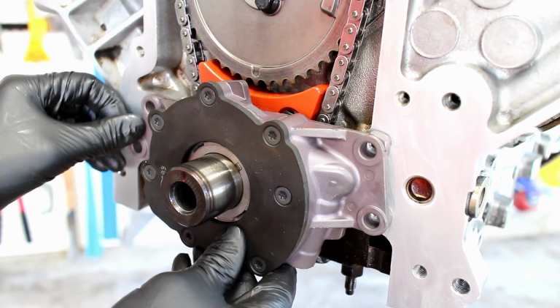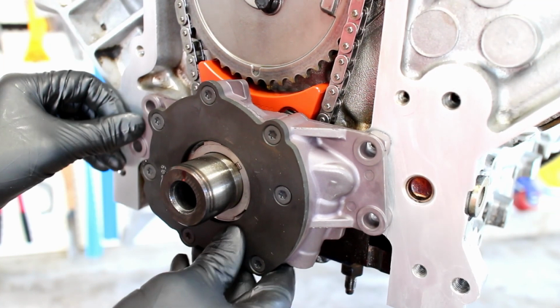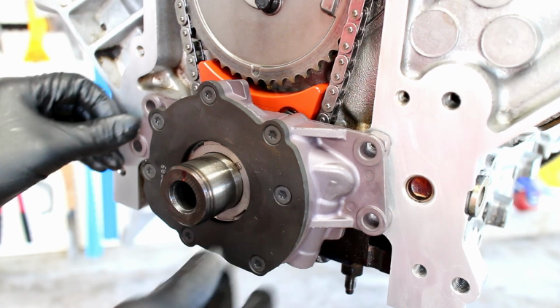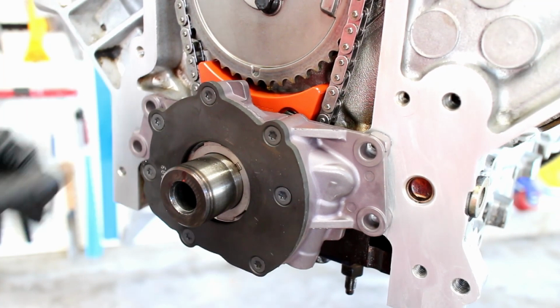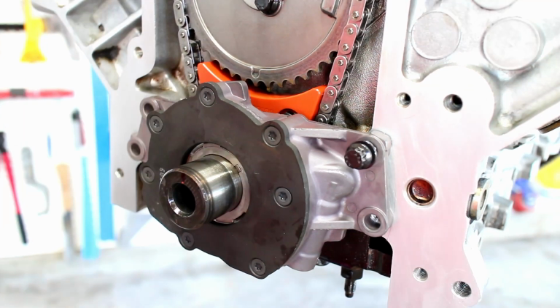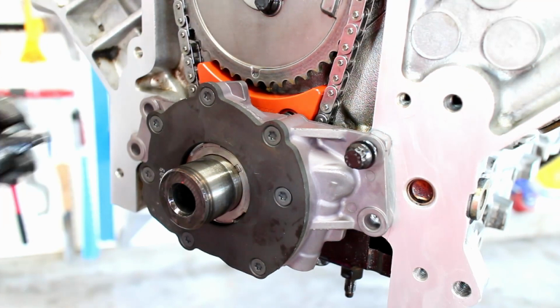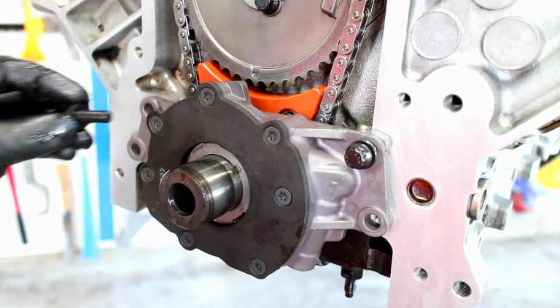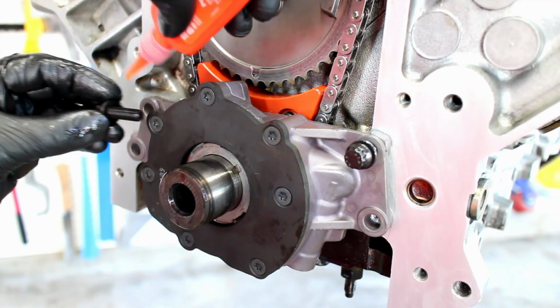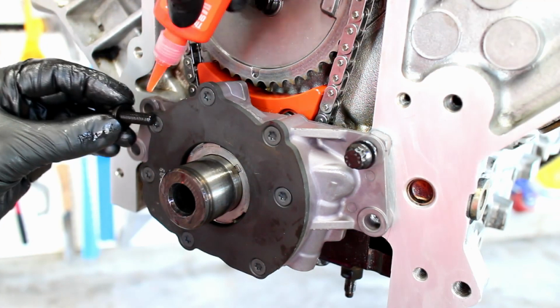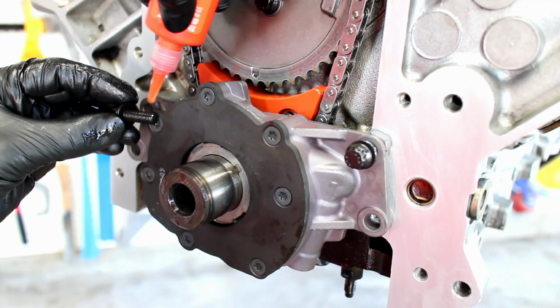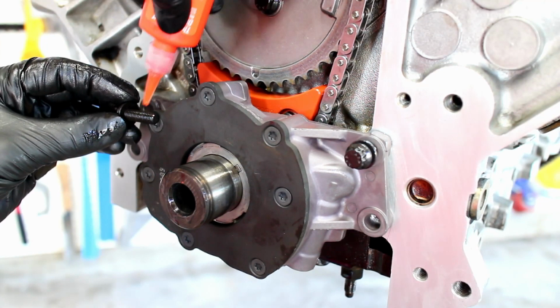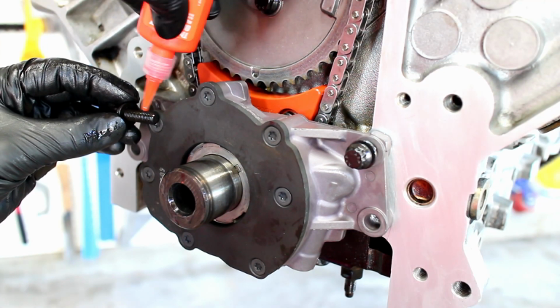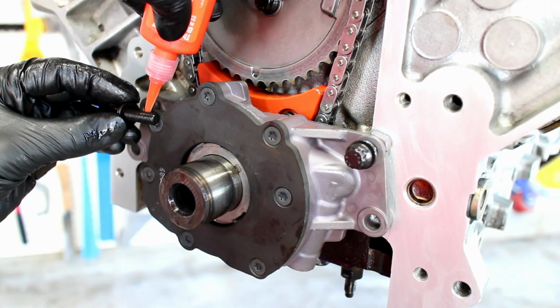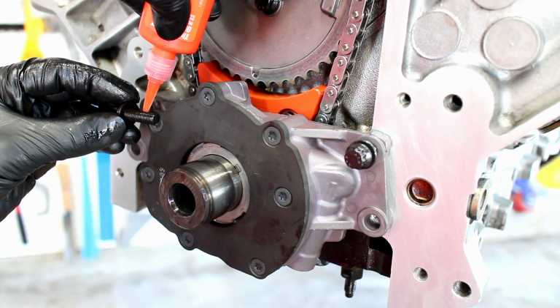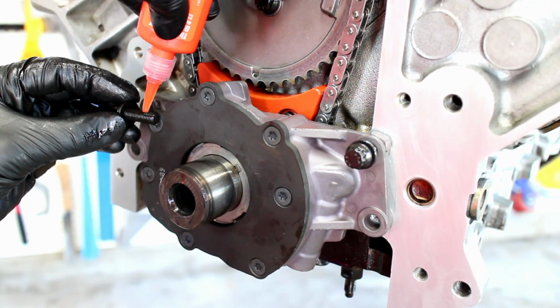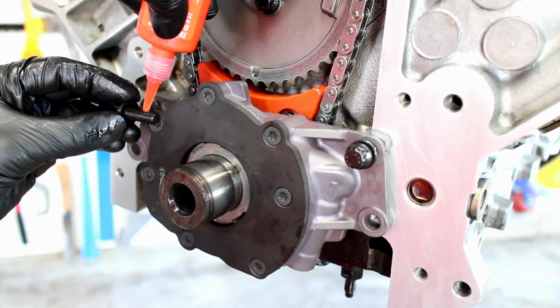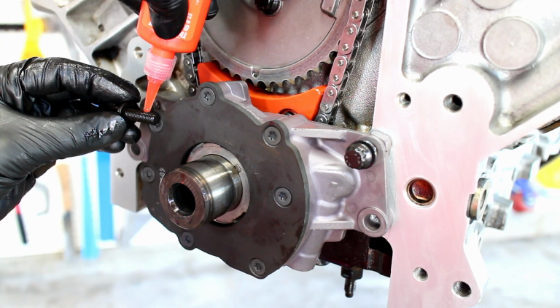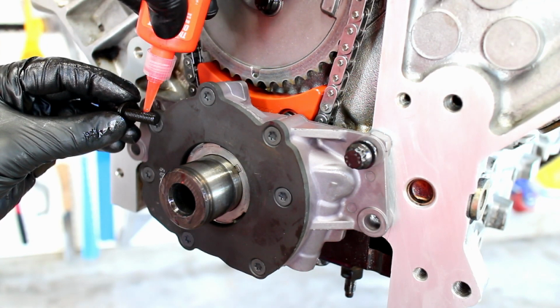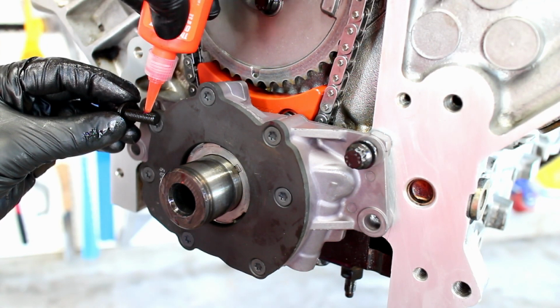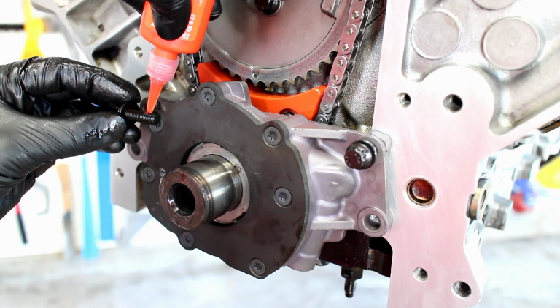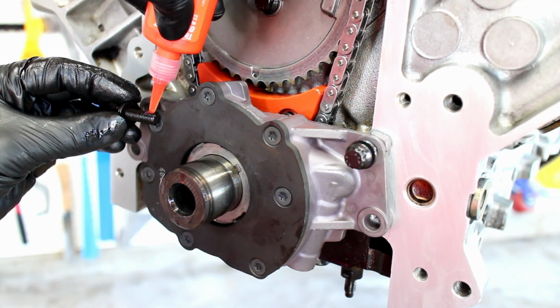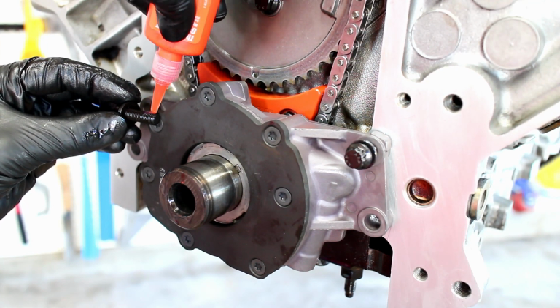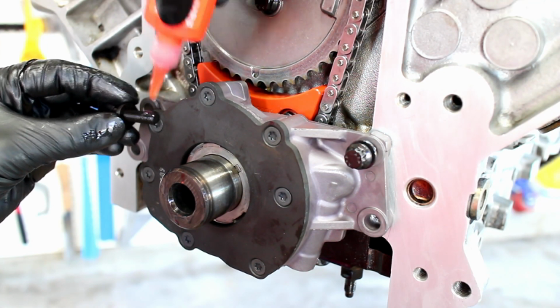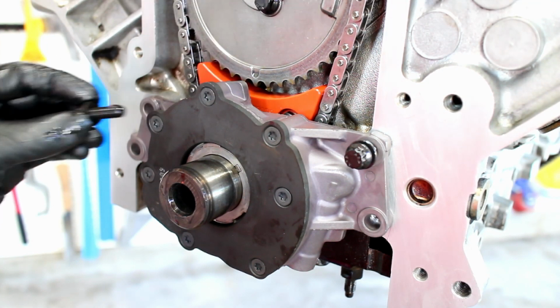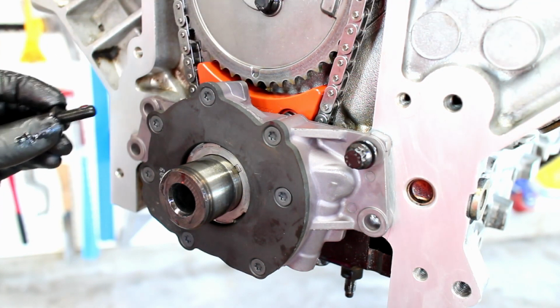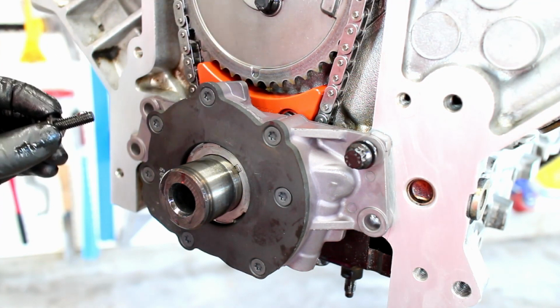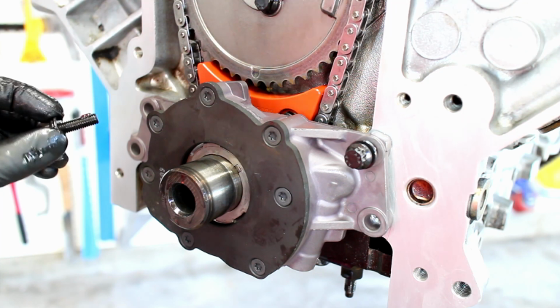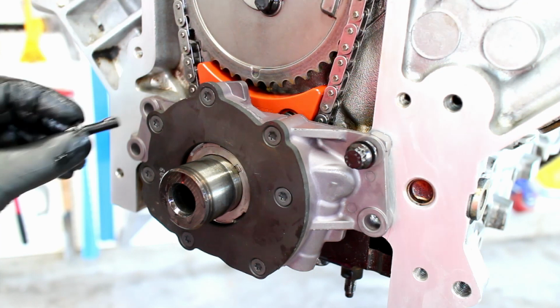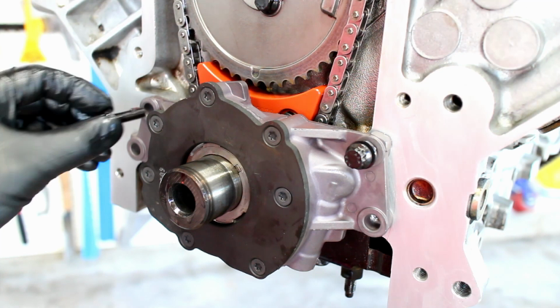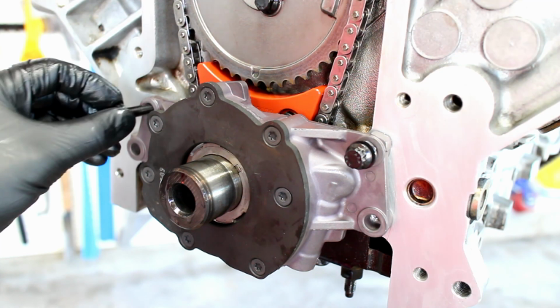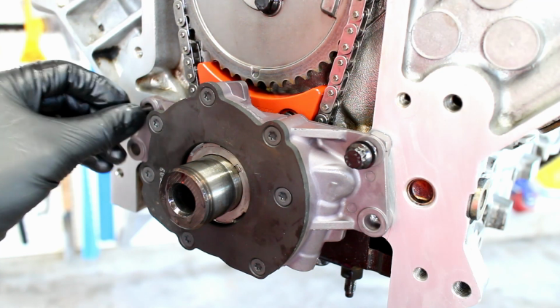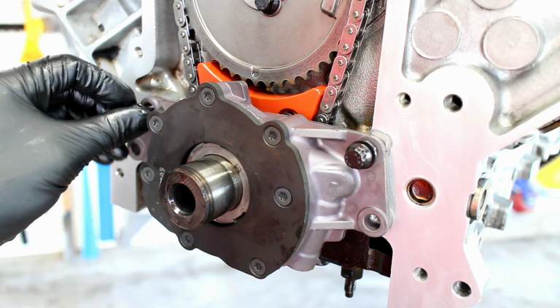I chose to use ARP bolts for this, and of course I used some orange Loctite.